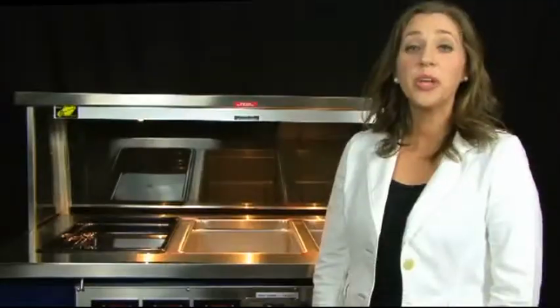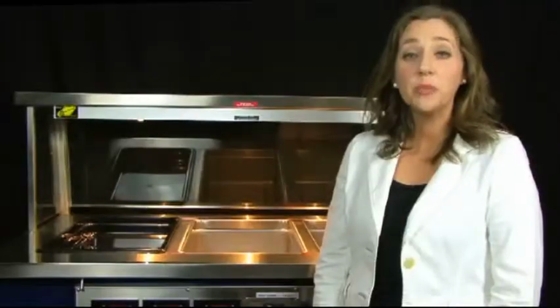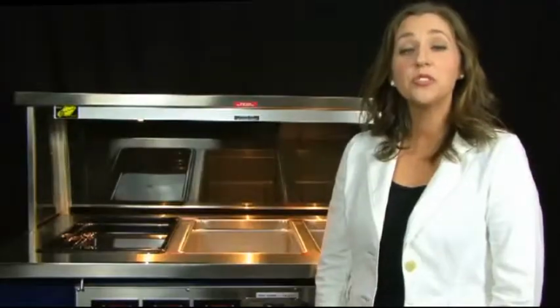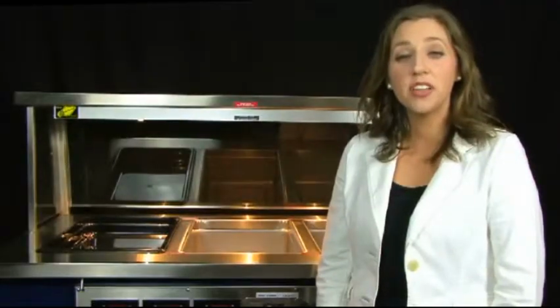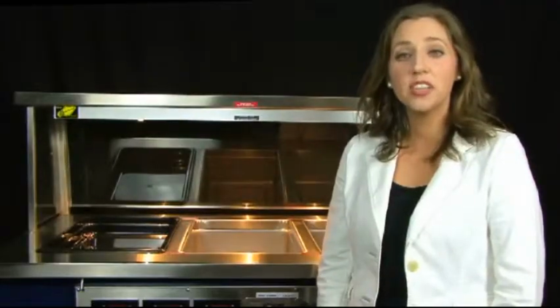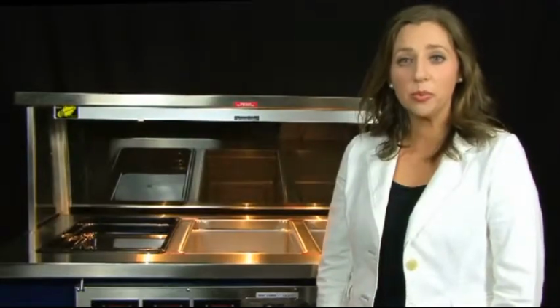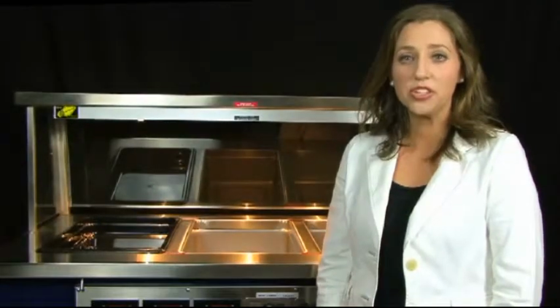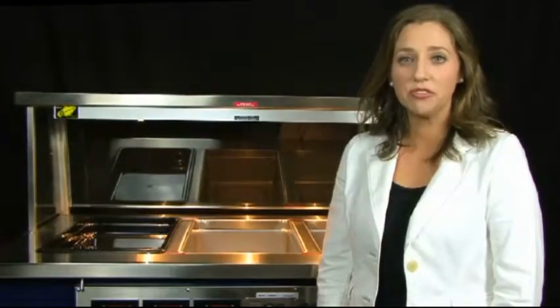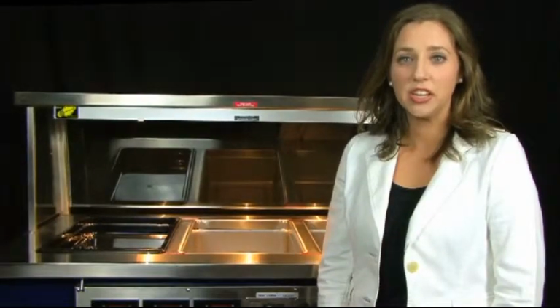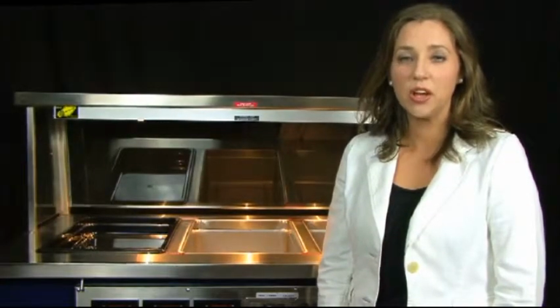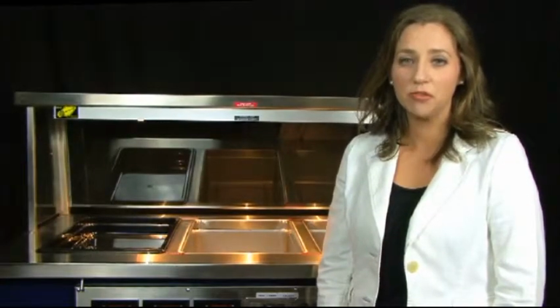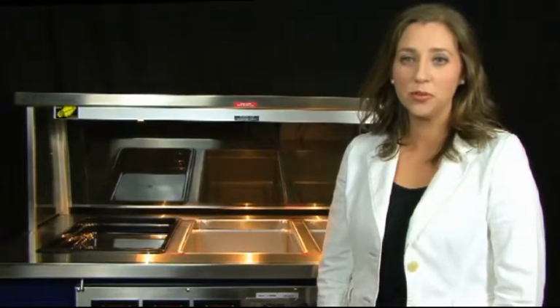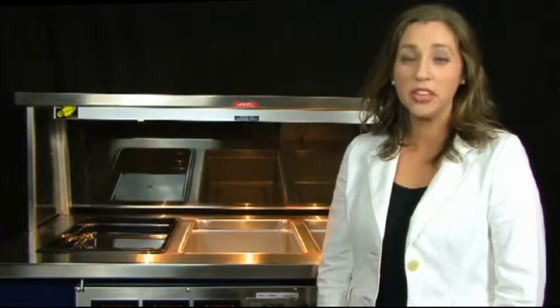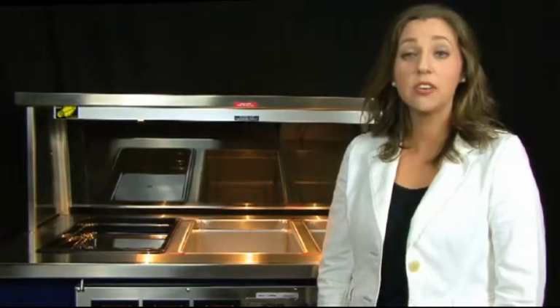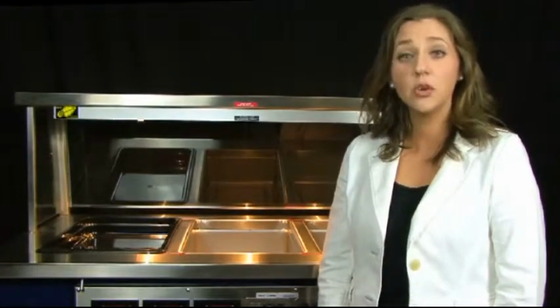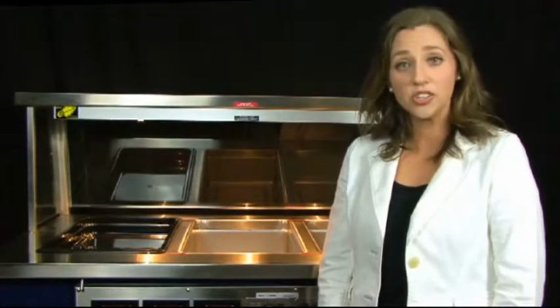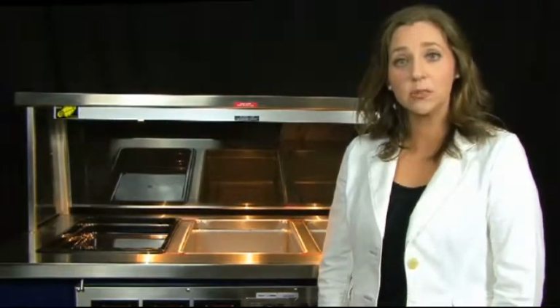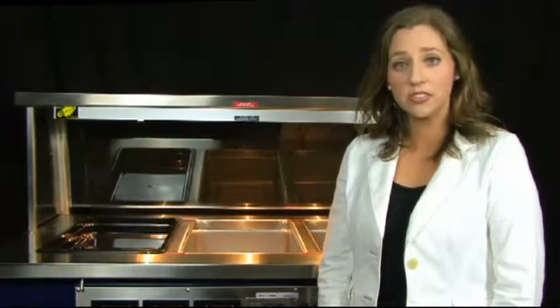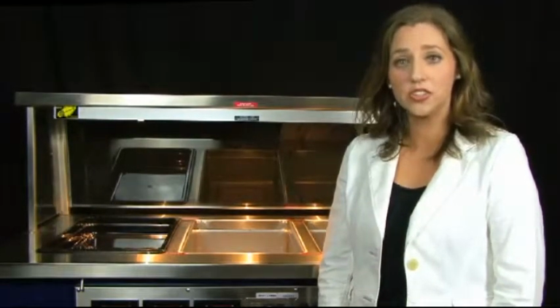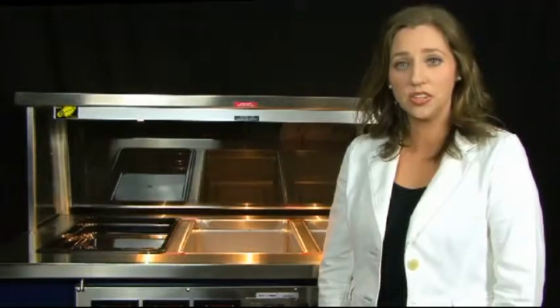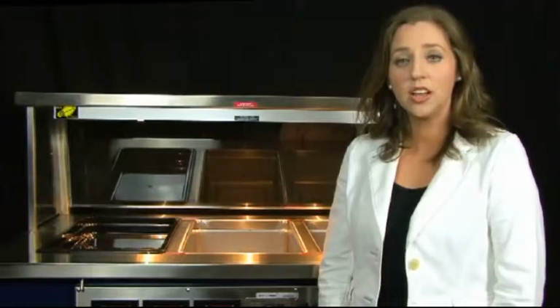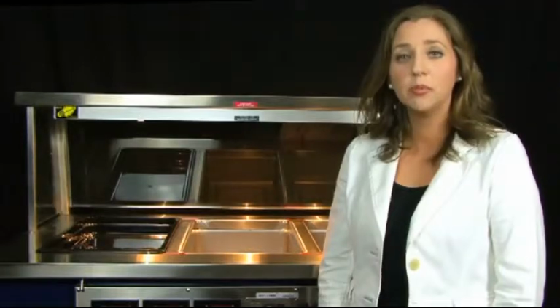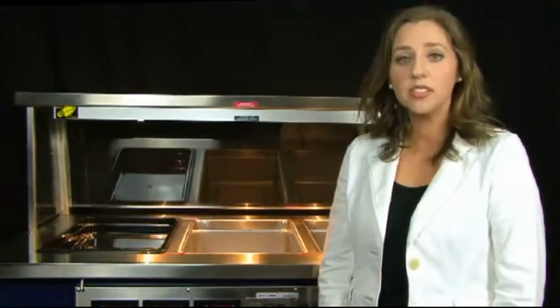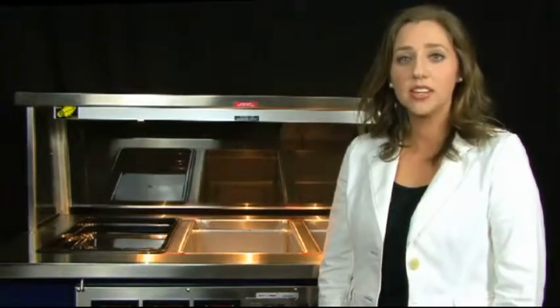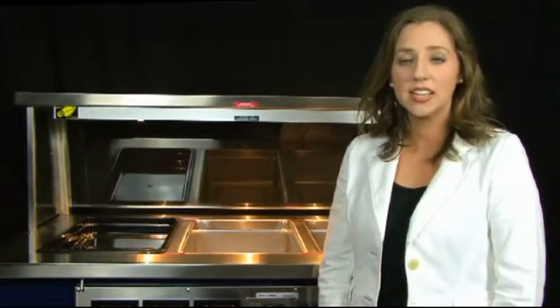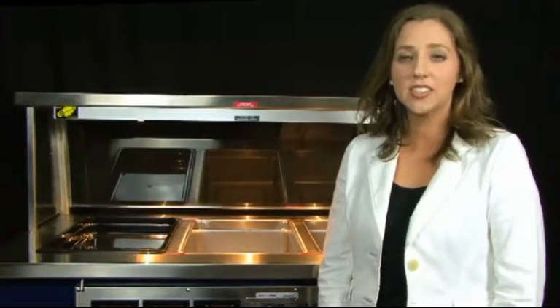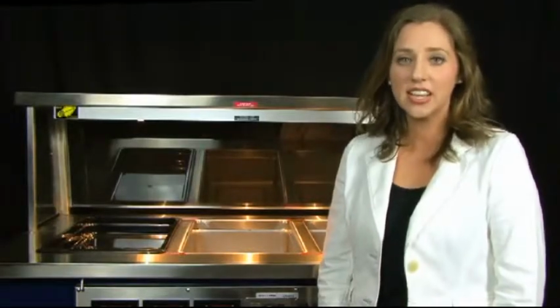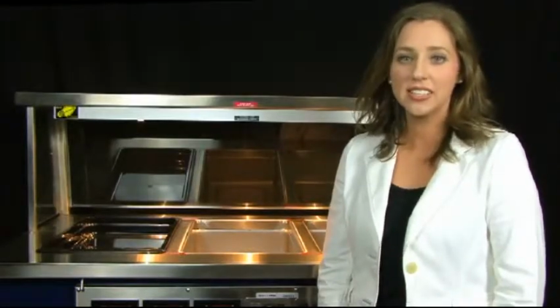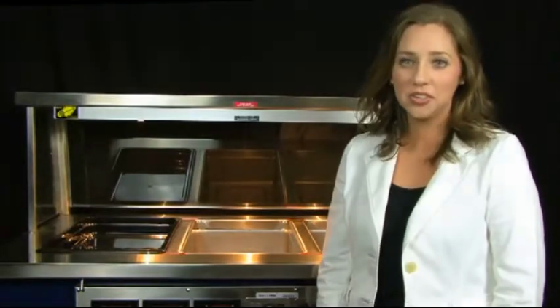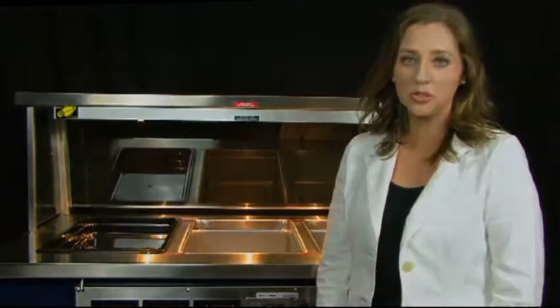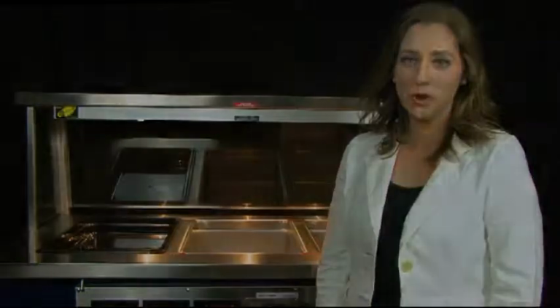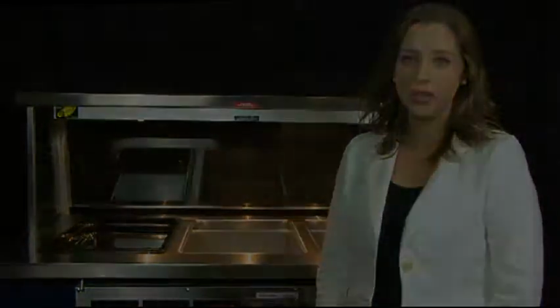We hope that you found this operational video helpful. If you have any questions about this unit, please contact LTI's technical department.